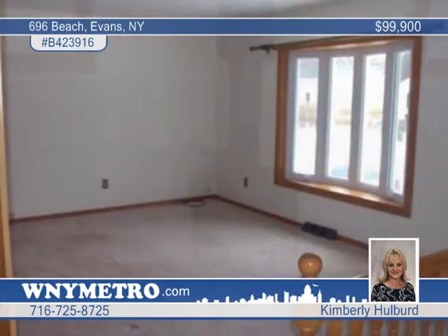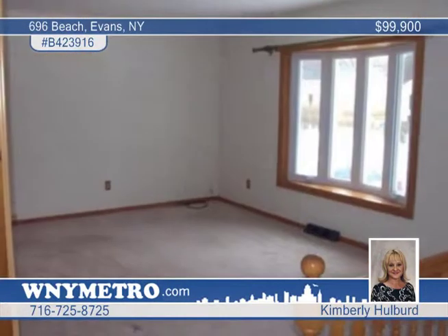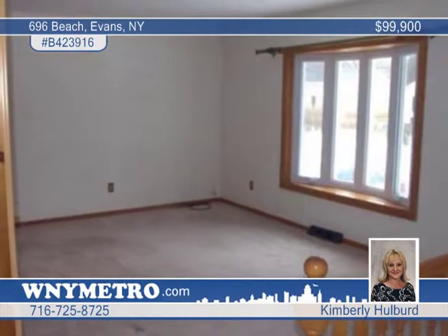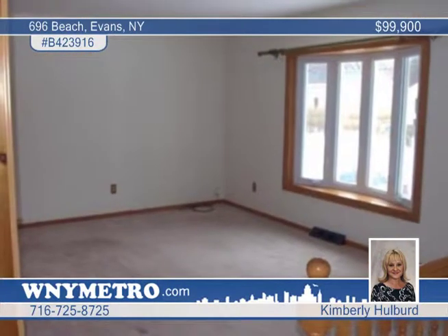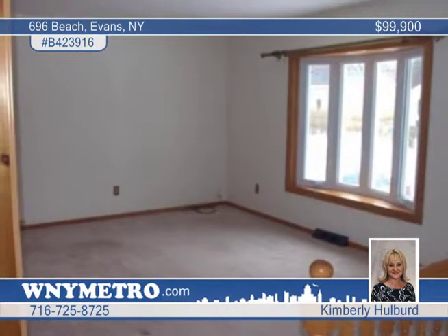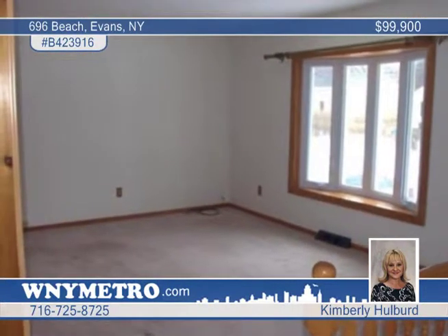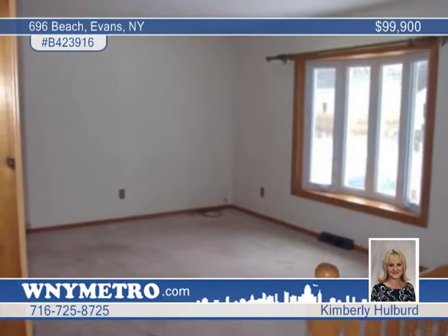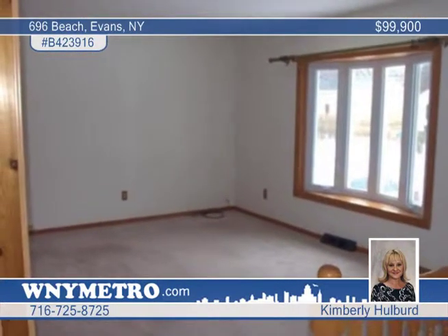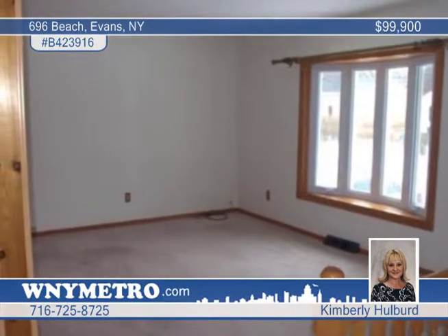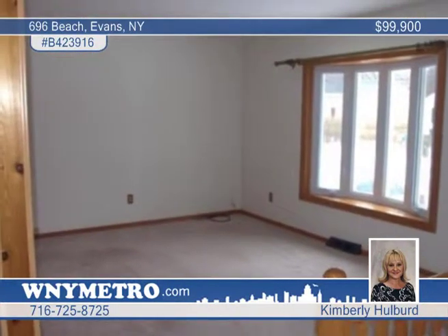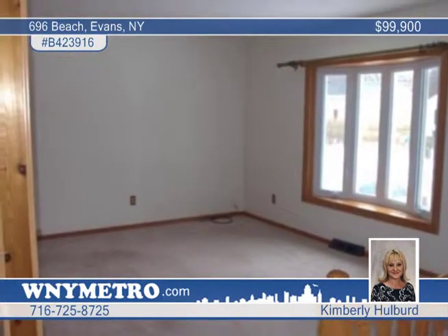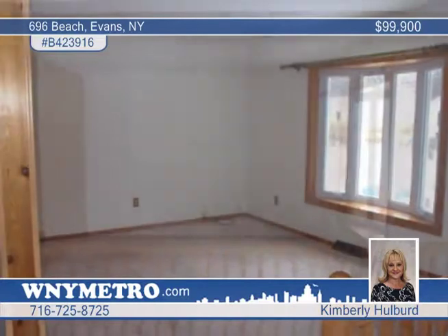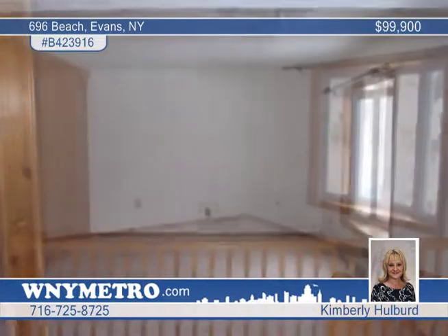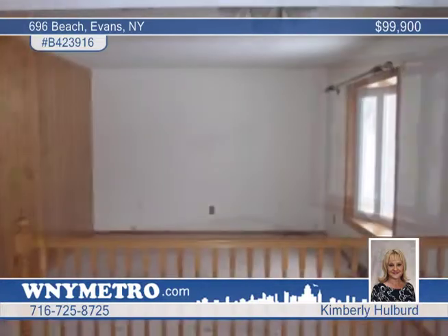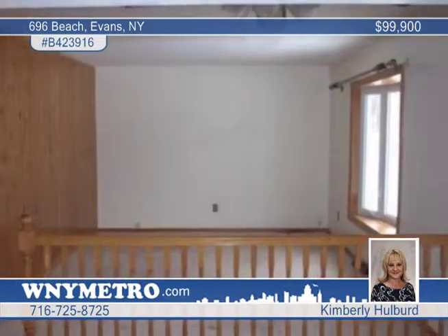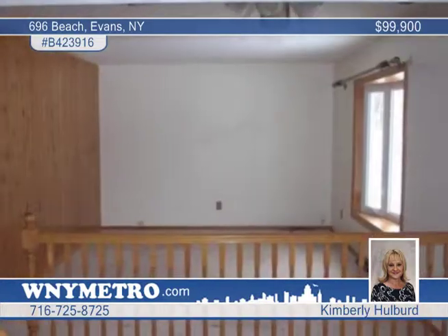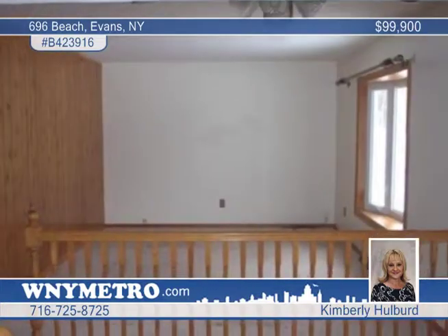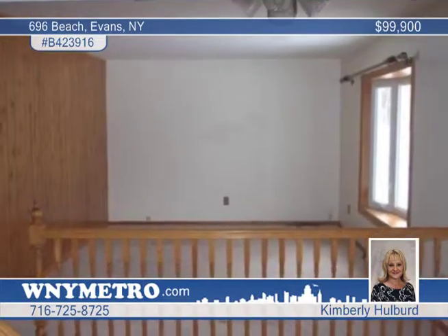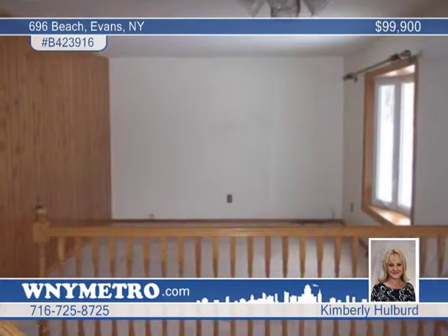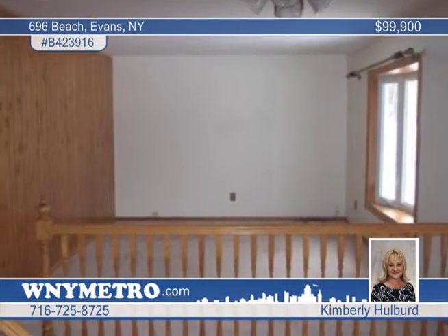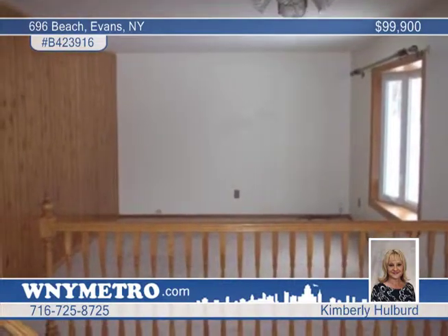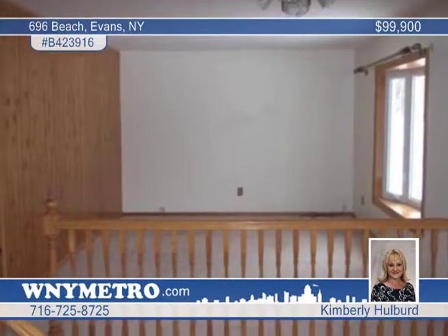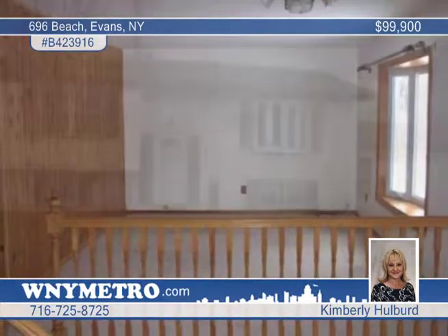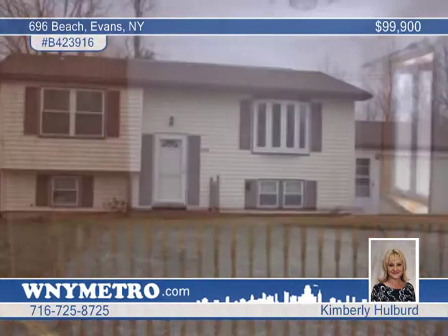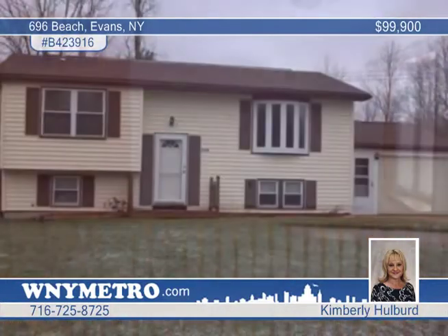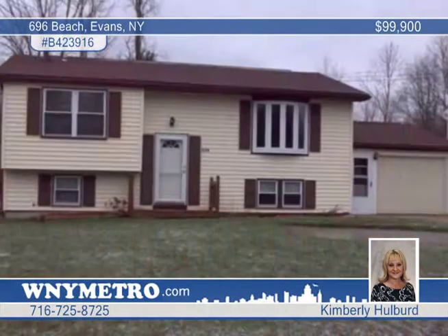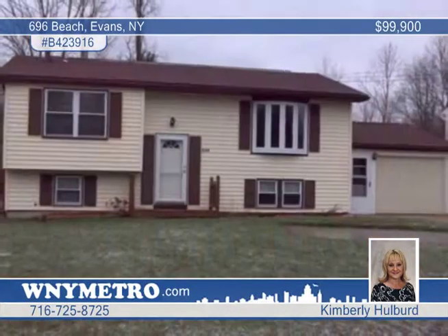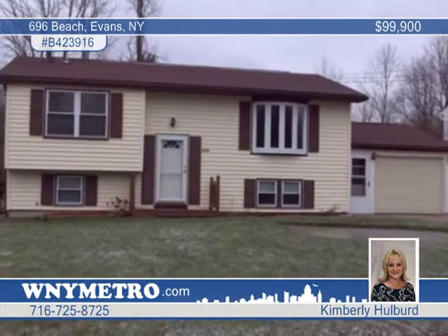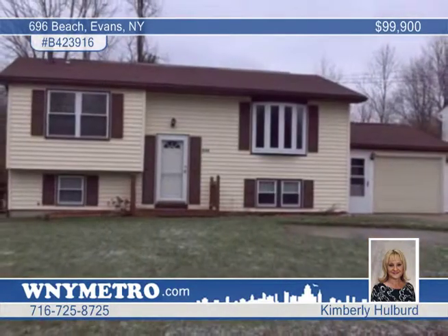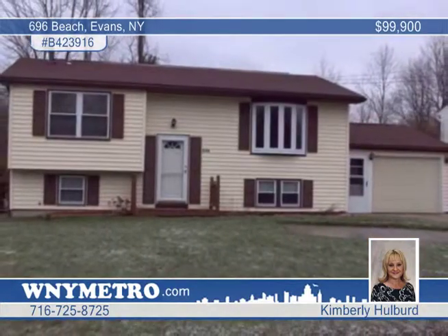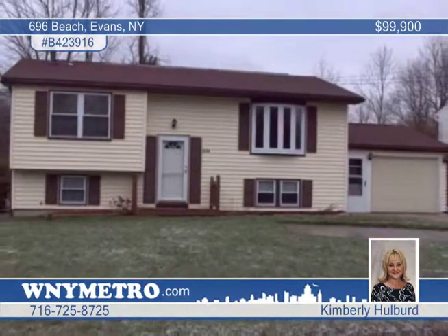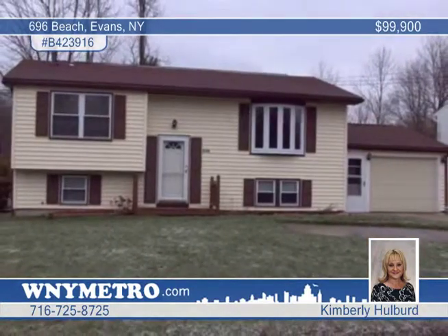An attached one-and-a-half car garage has an additional overhead door to the backyard. Call today to learn more and to arrange a private showing.